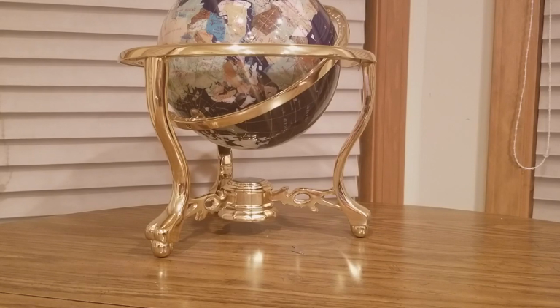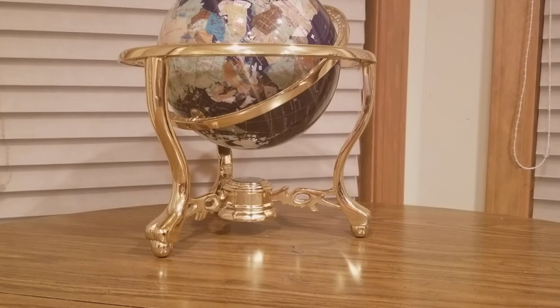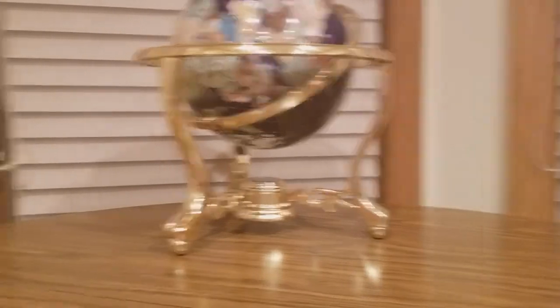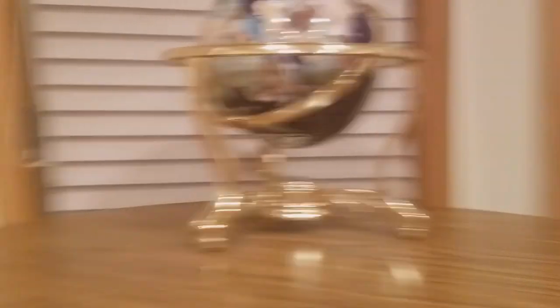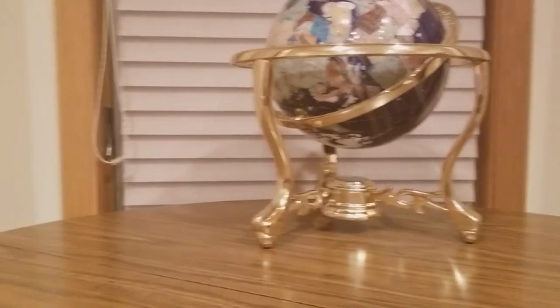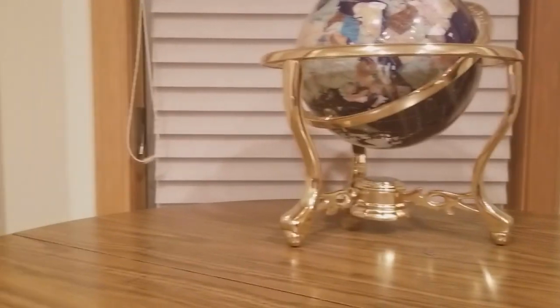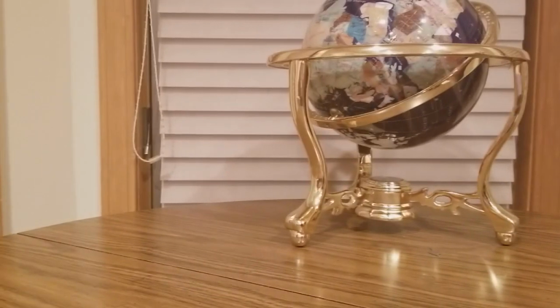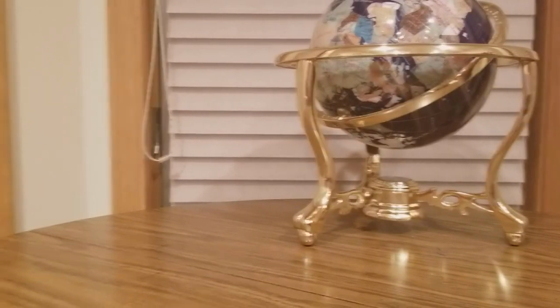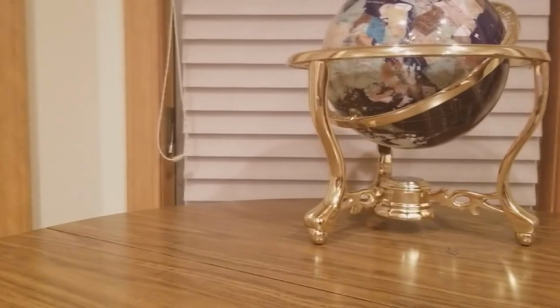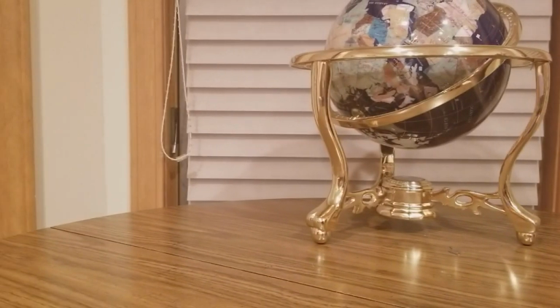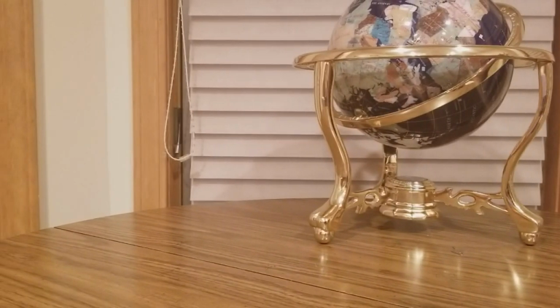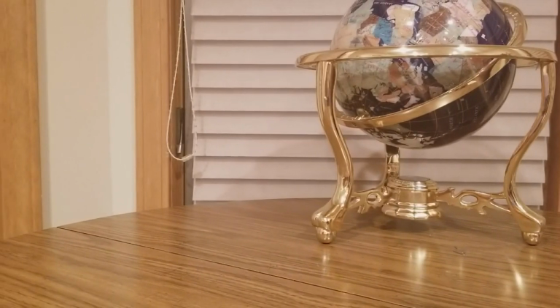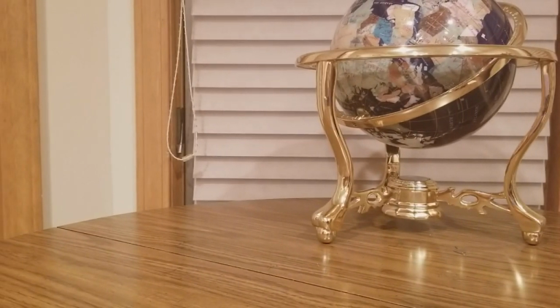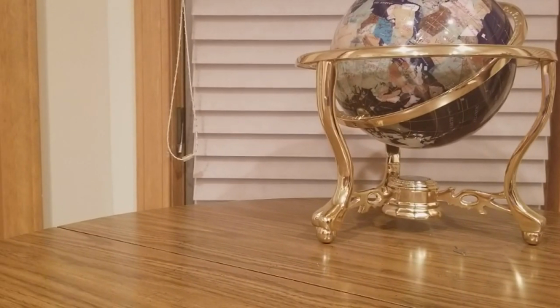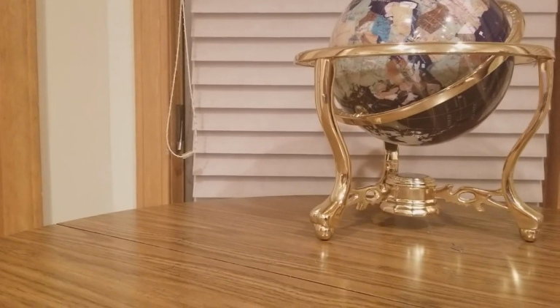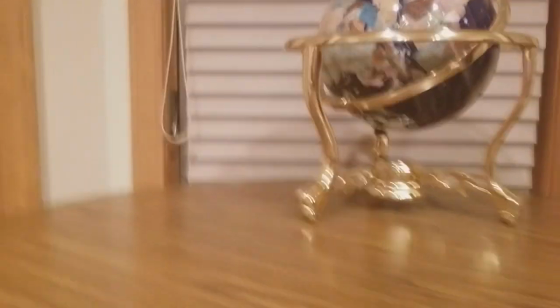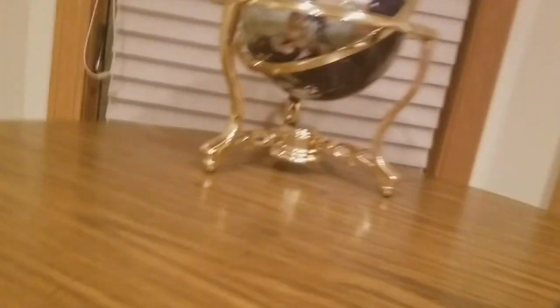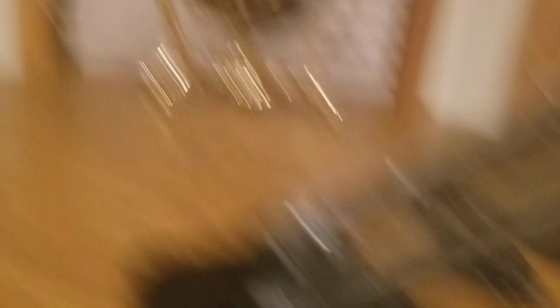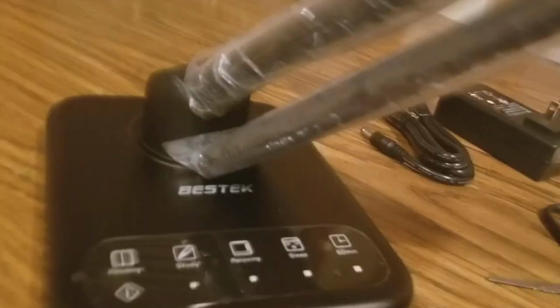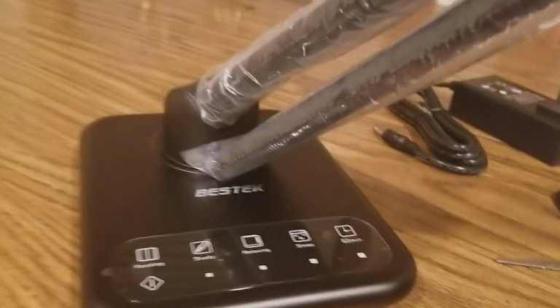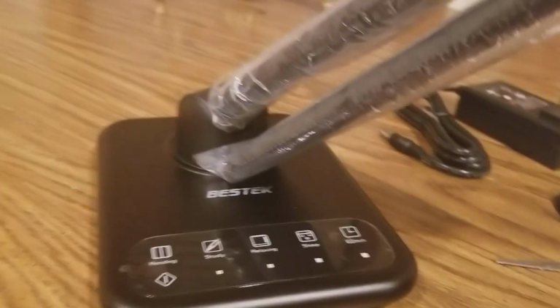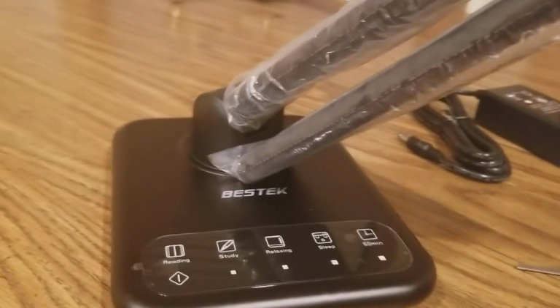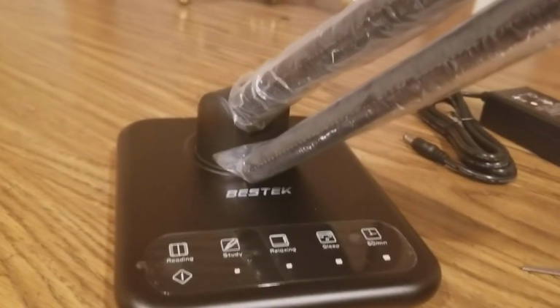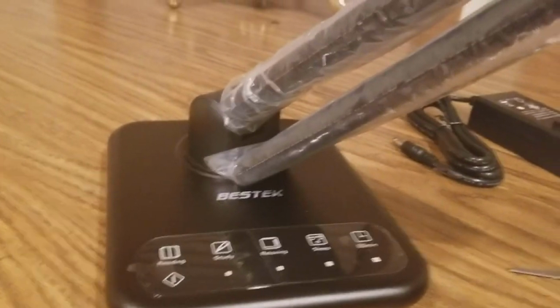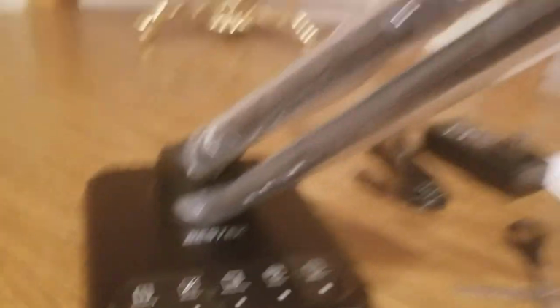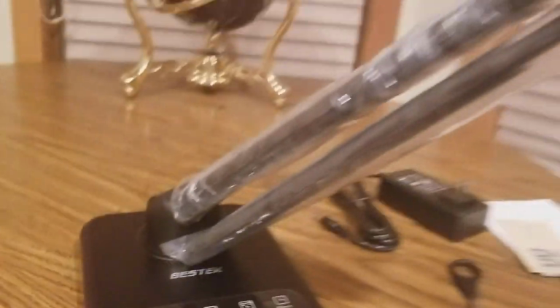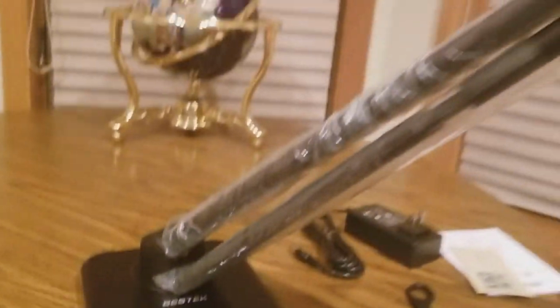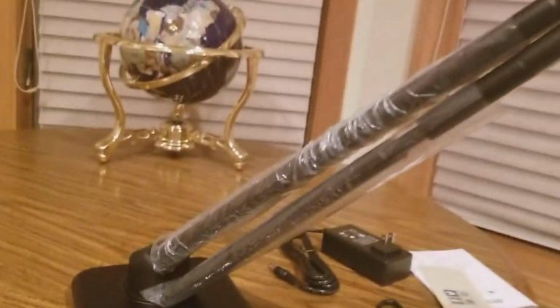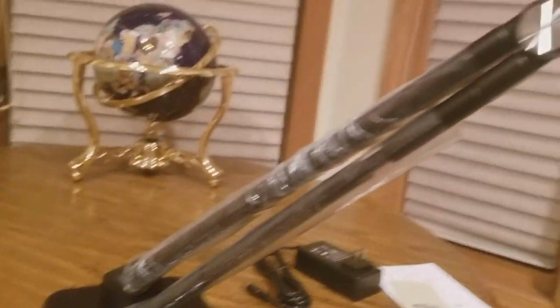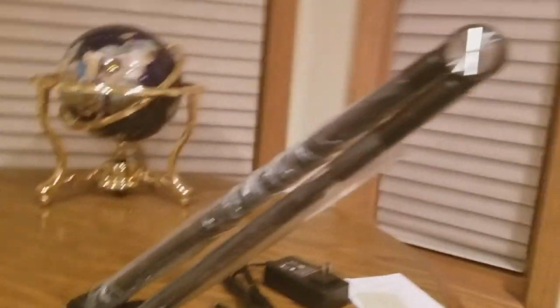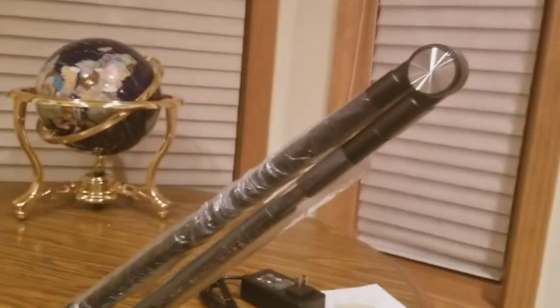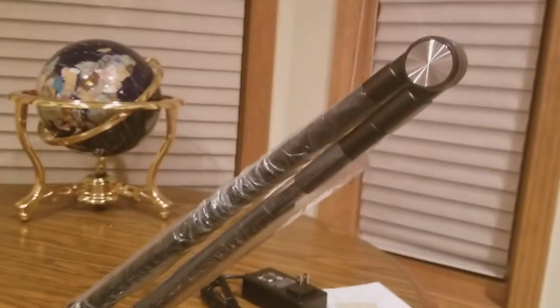All right, I'll show it — here's the setup.